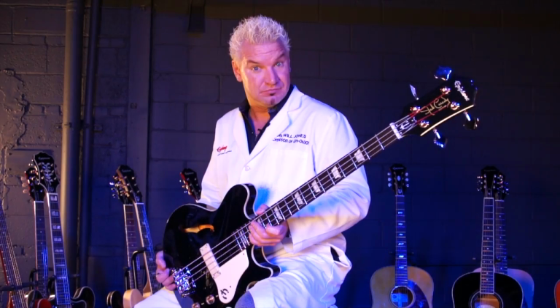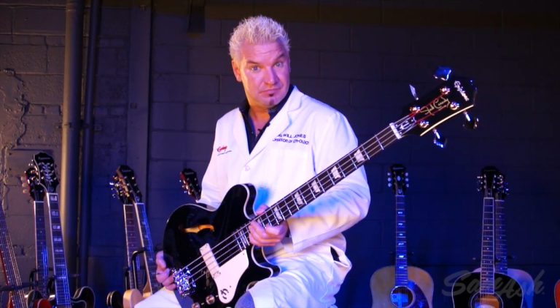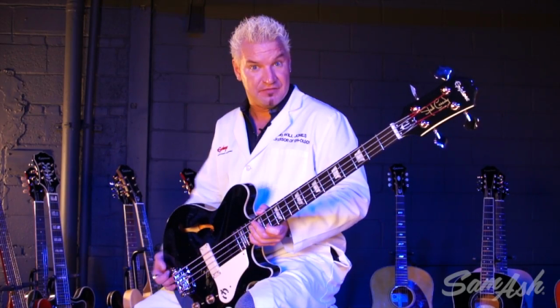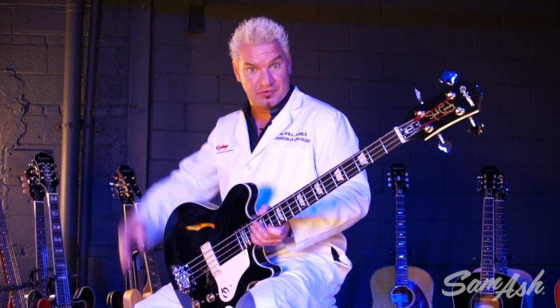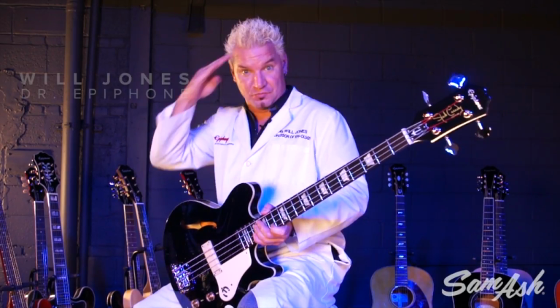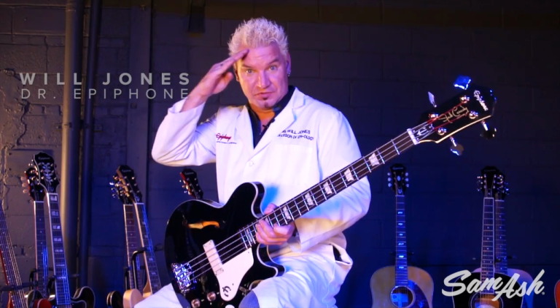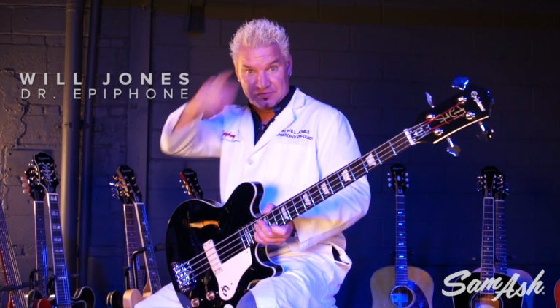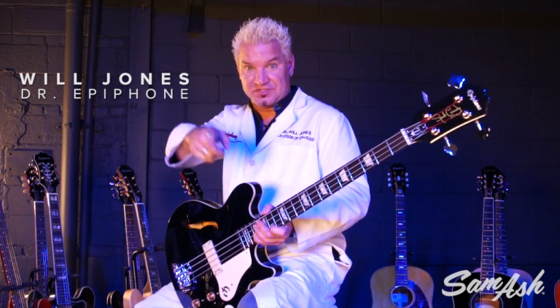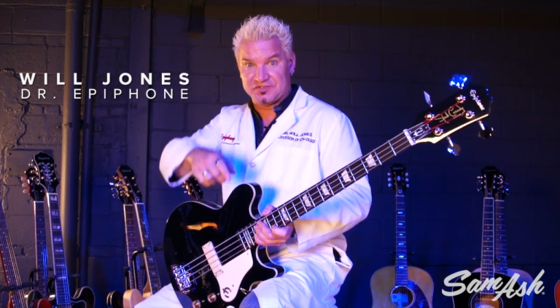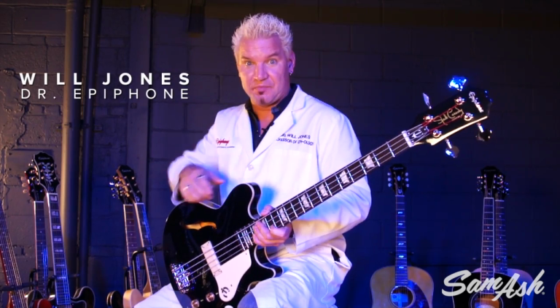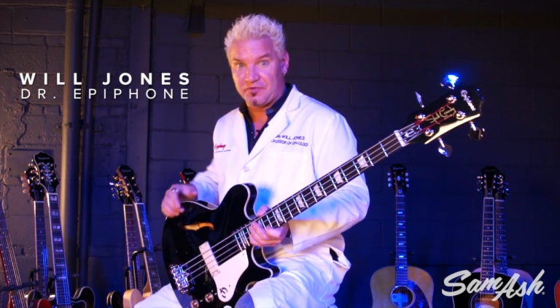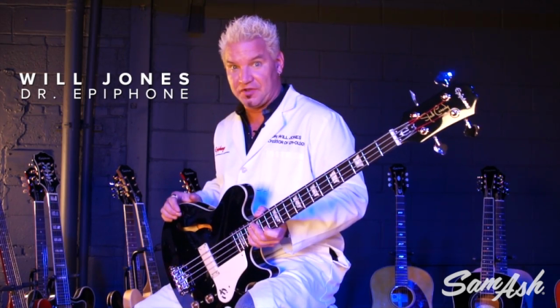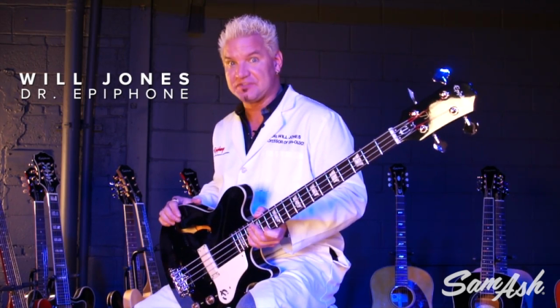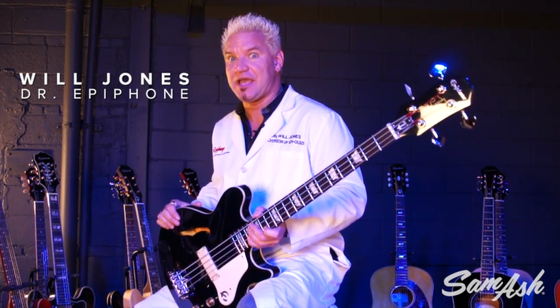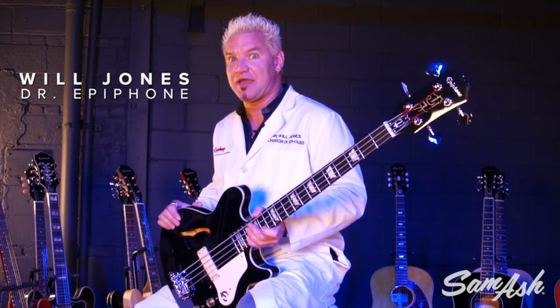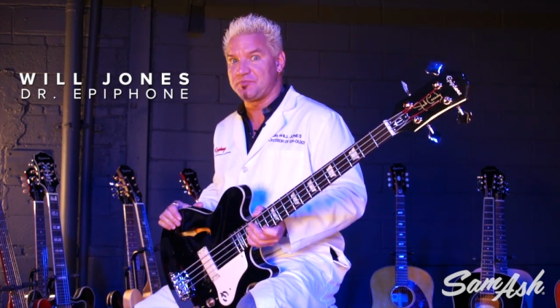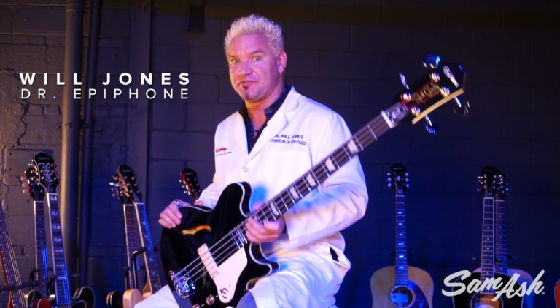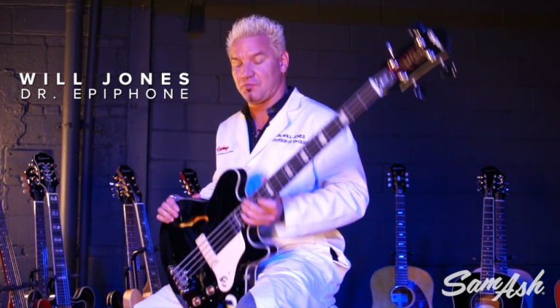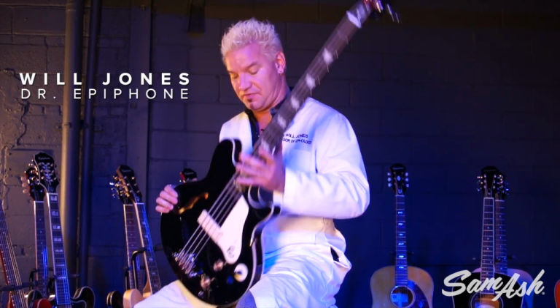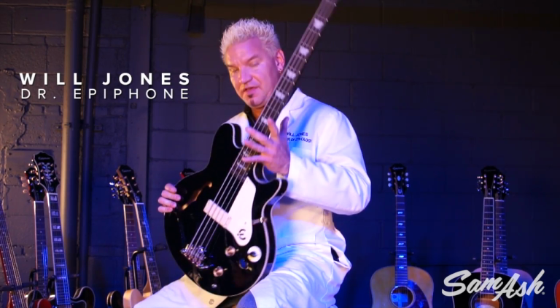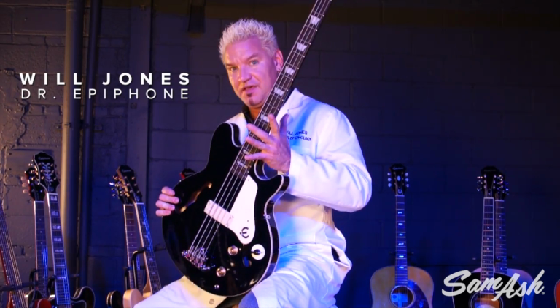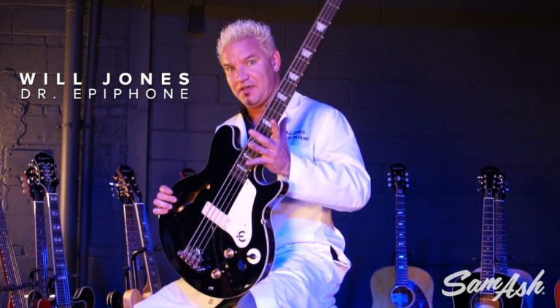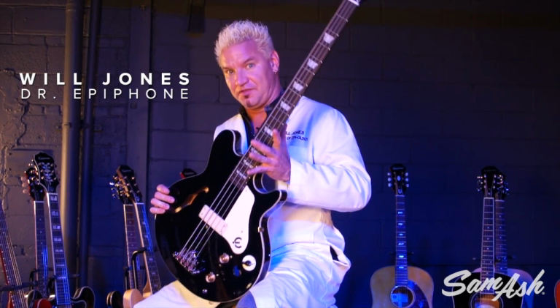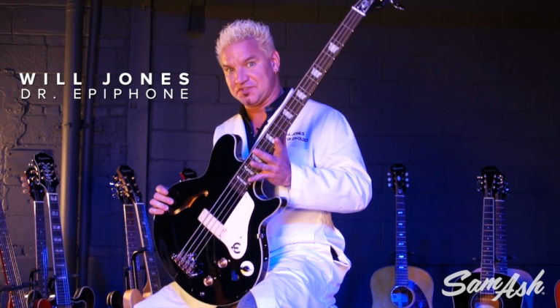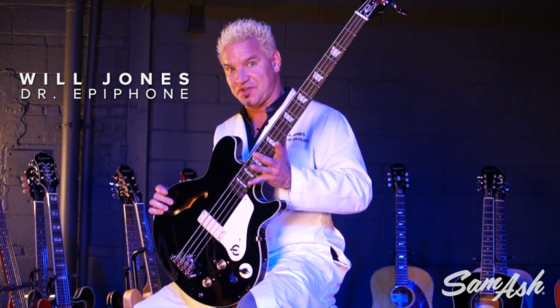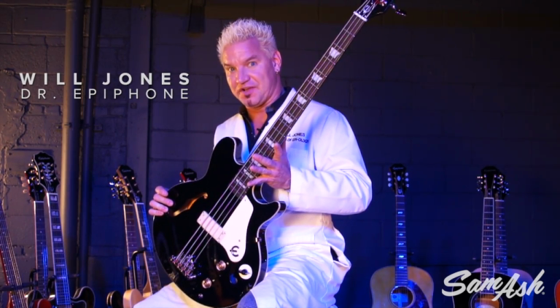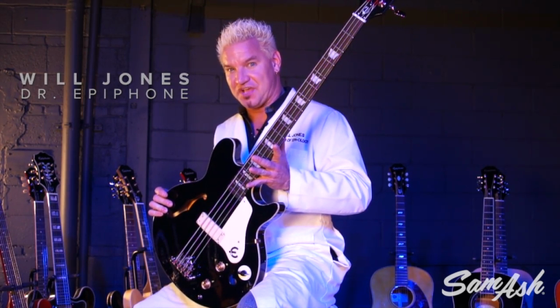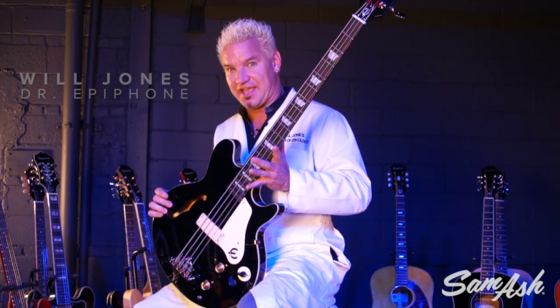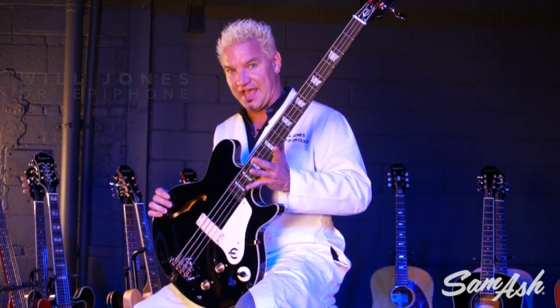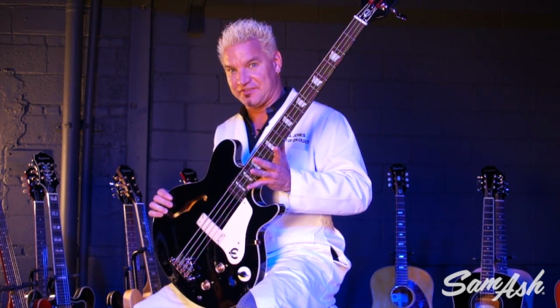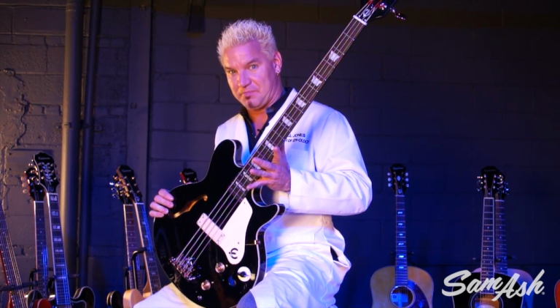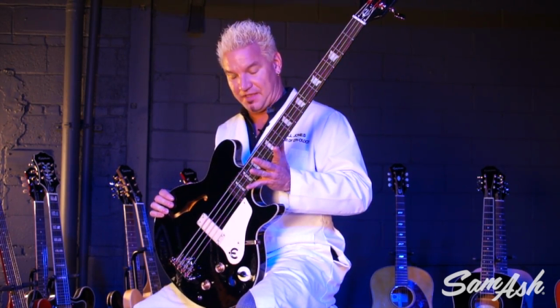Hi folks. Will Jones, Dr. Epiphone, here at Sam Ash Music with the legendary Jack Cassidy bass.